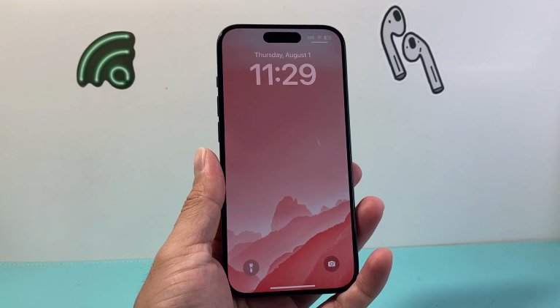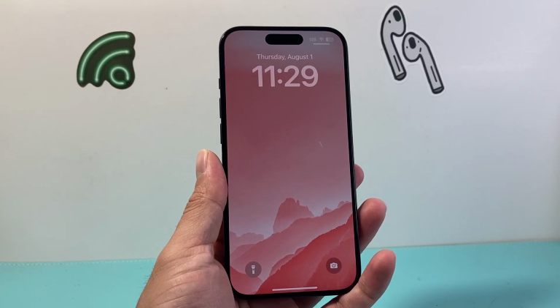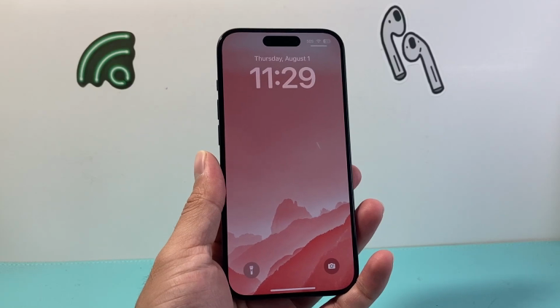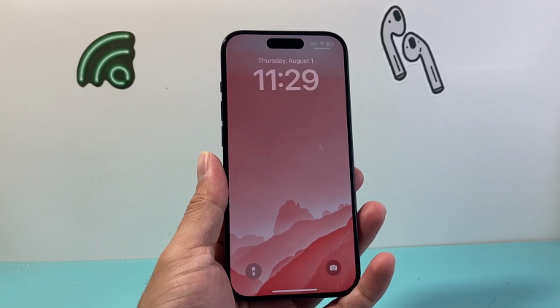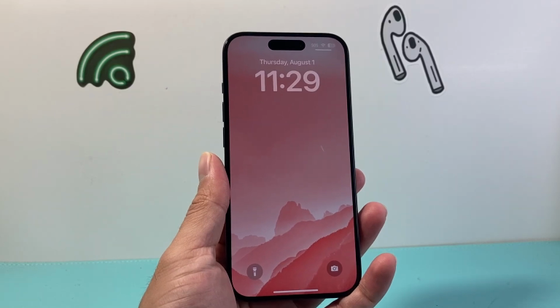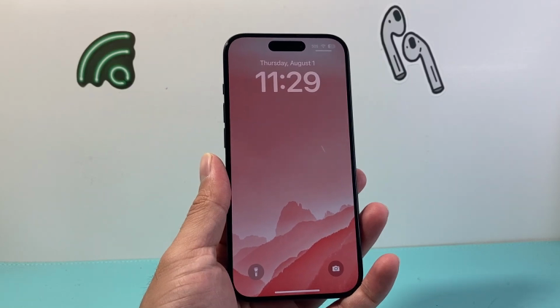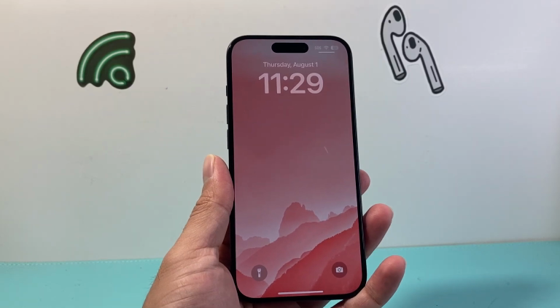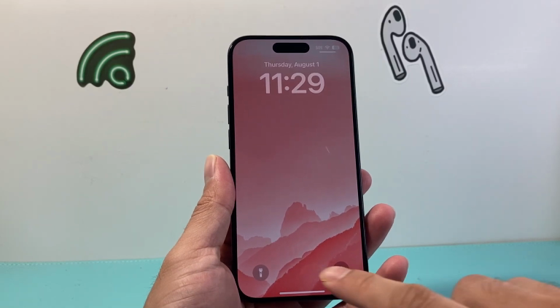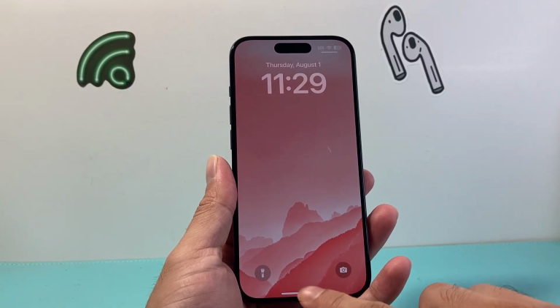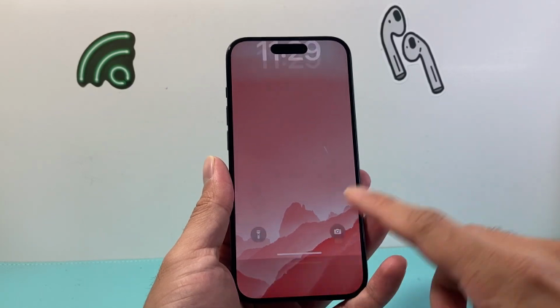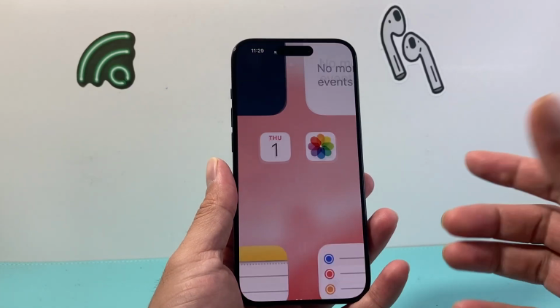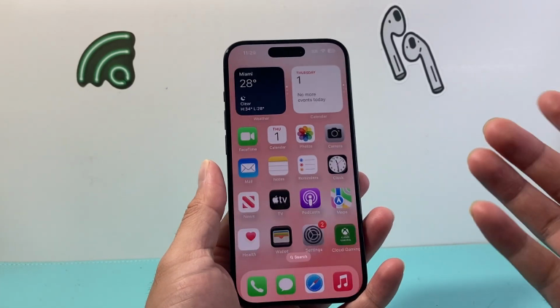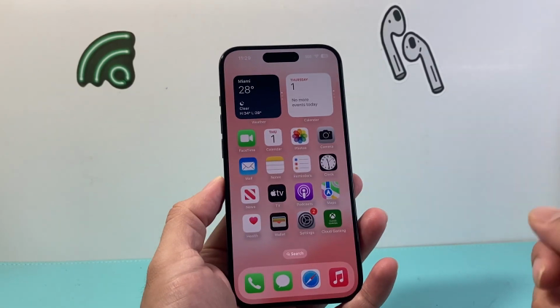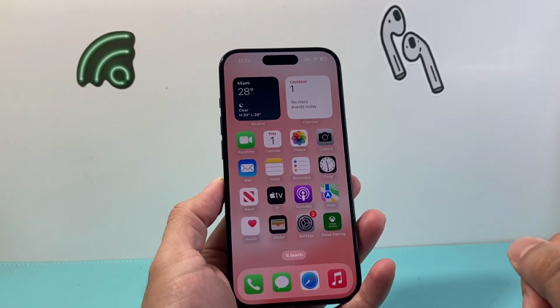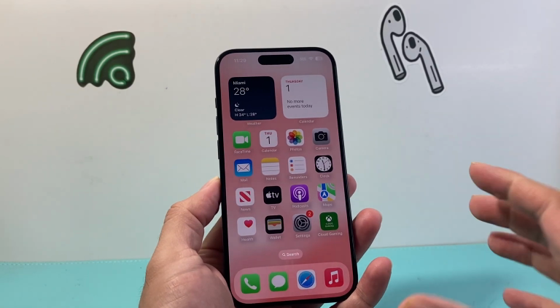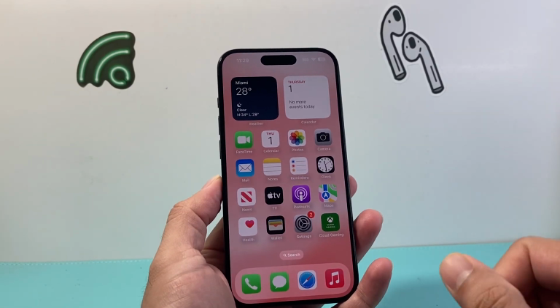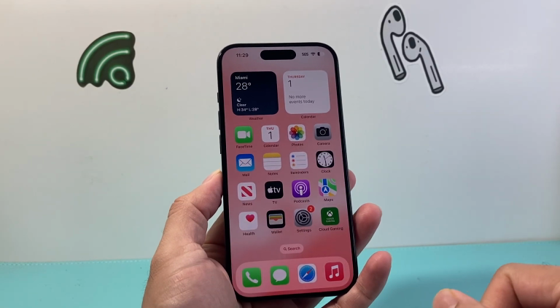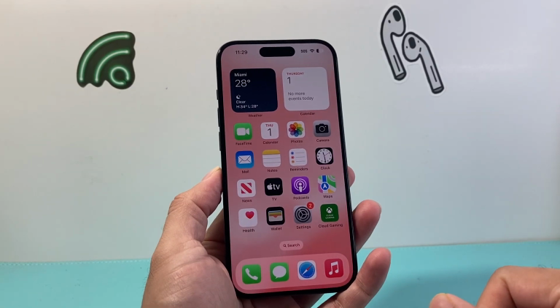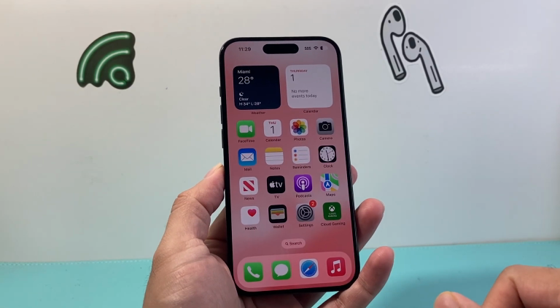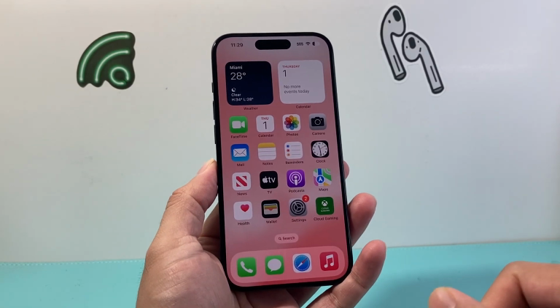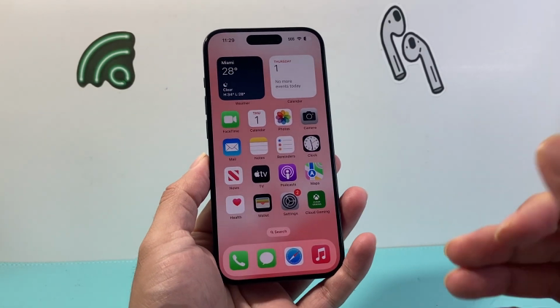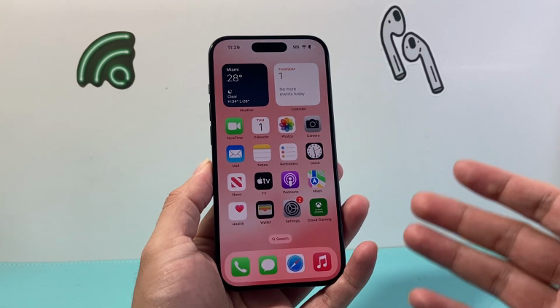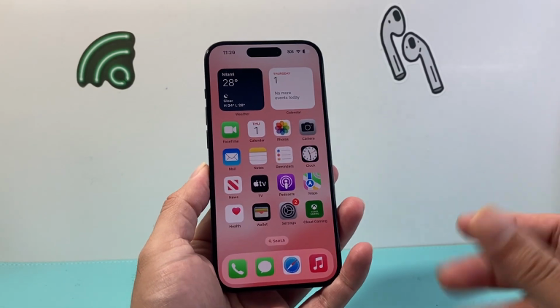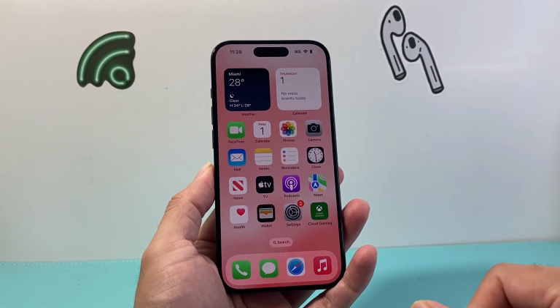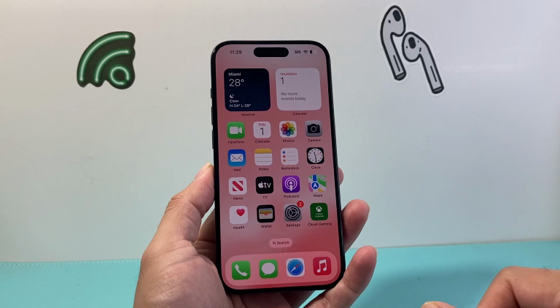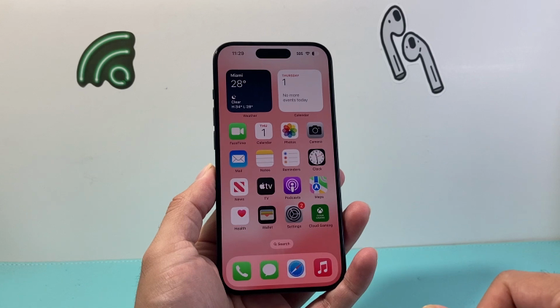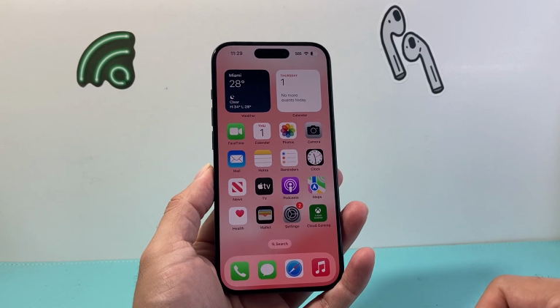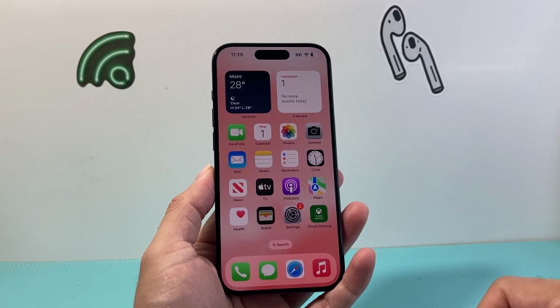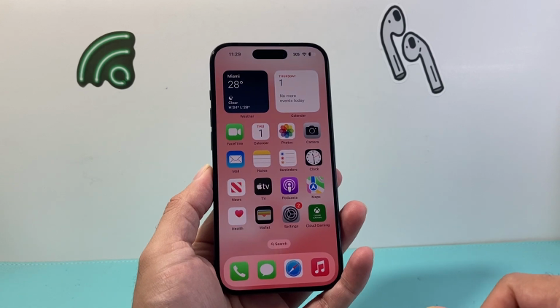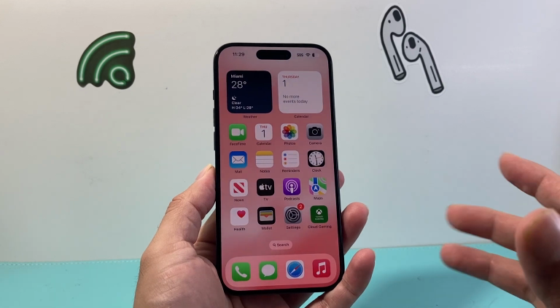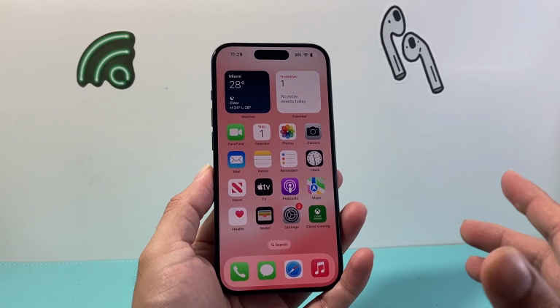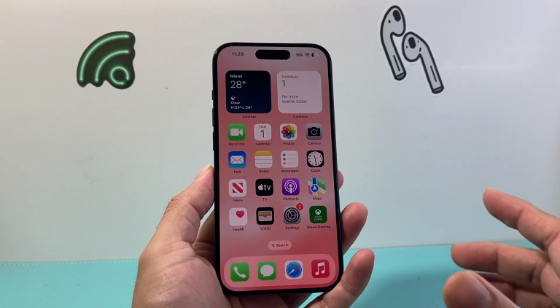Hey guys, TechnoMenture with a video for you guys. If the brightness on your iPhone is not working, you want to follow these steps to fix it. So let's get started.